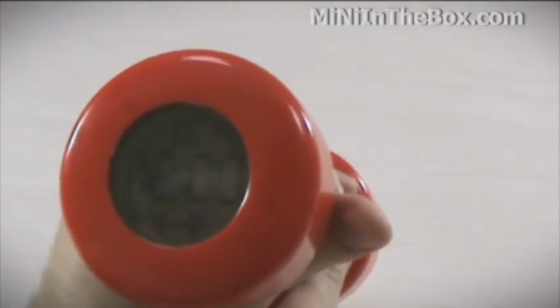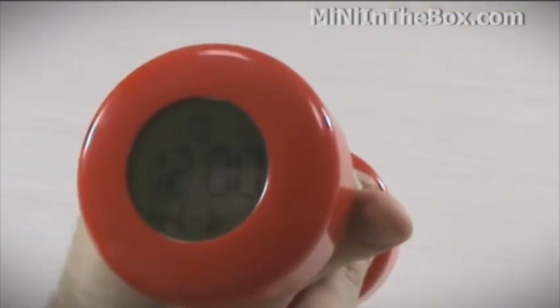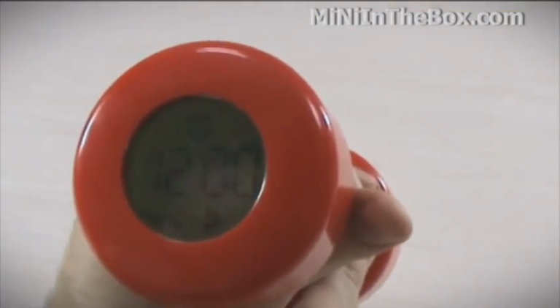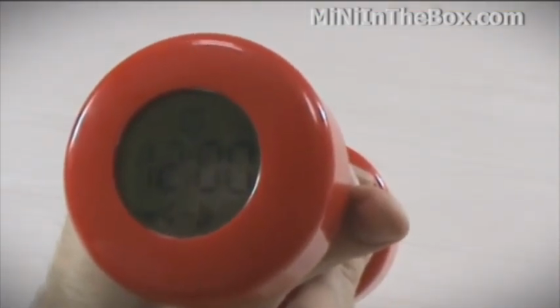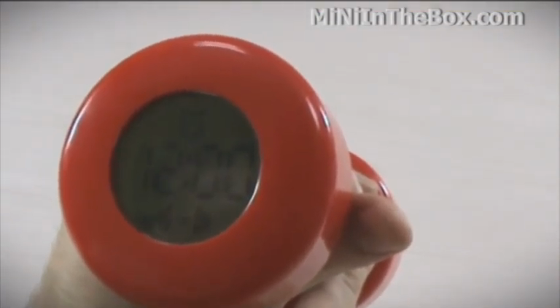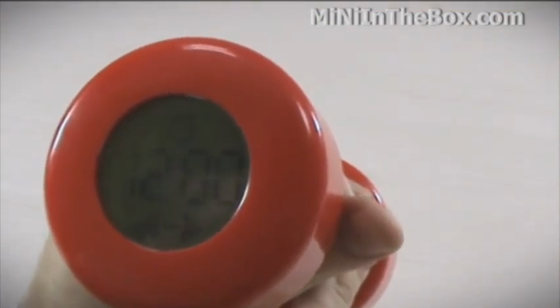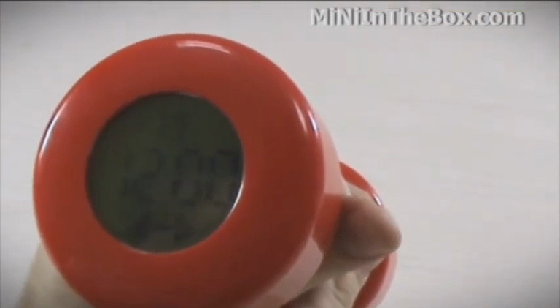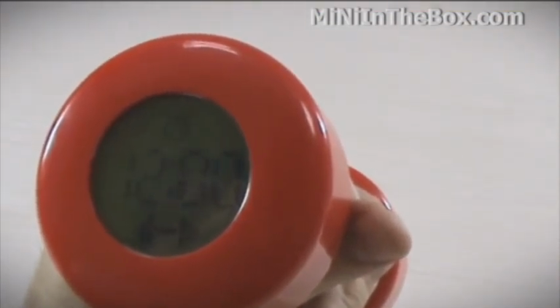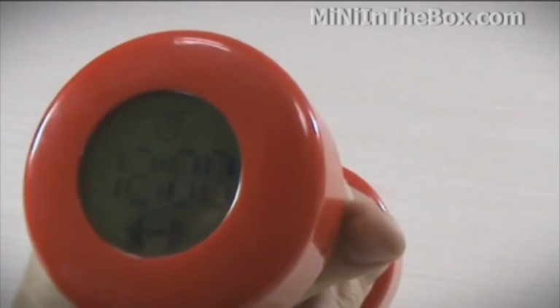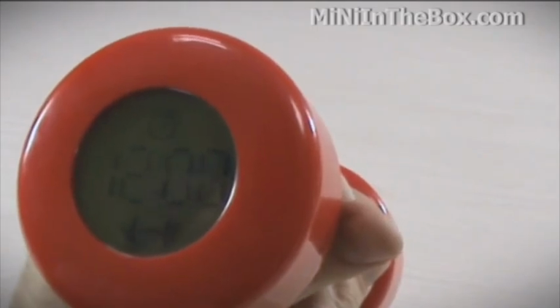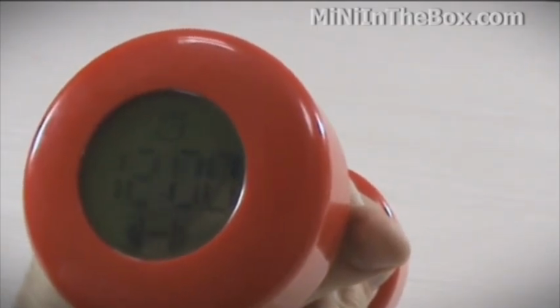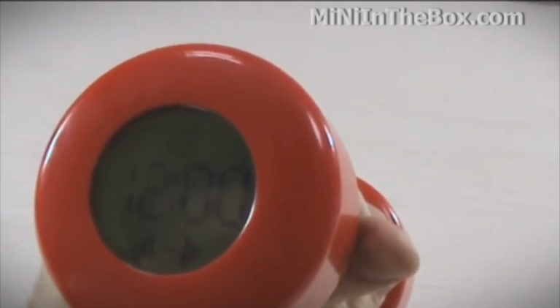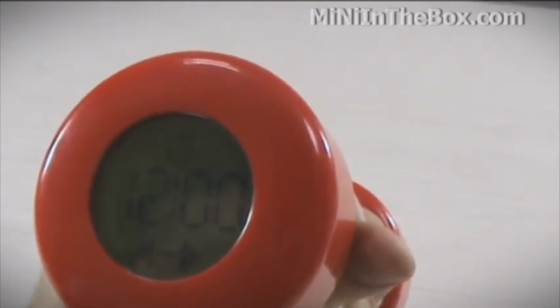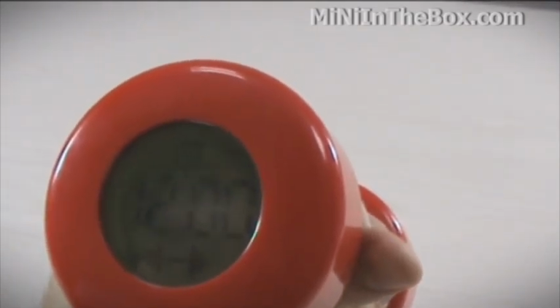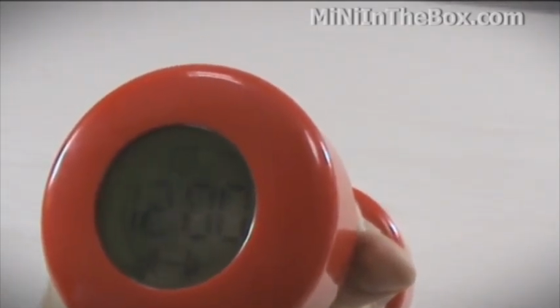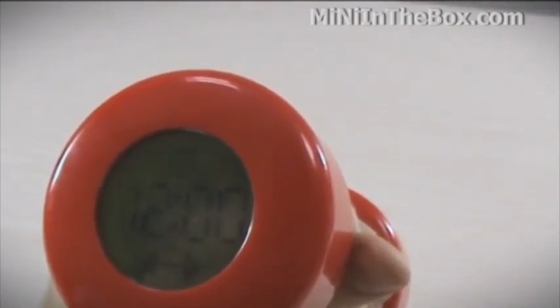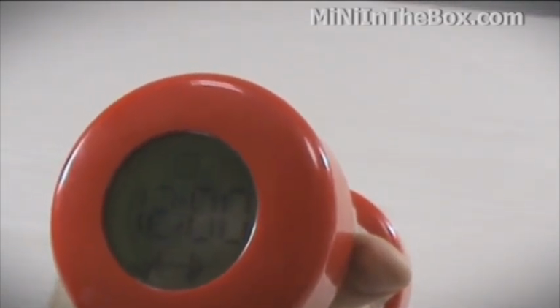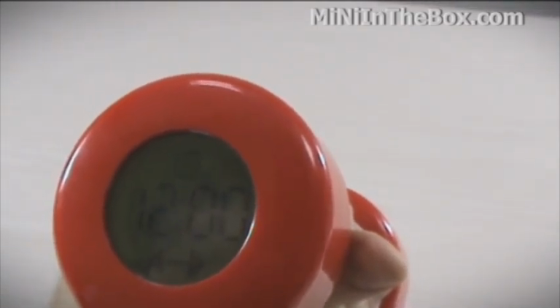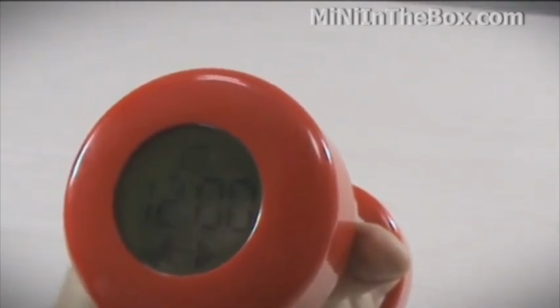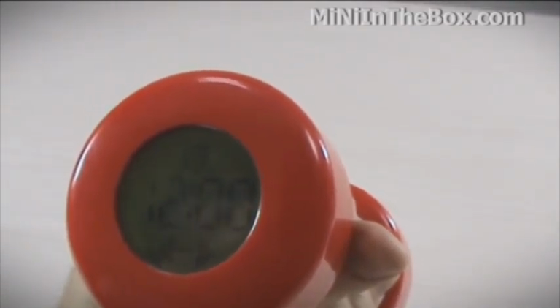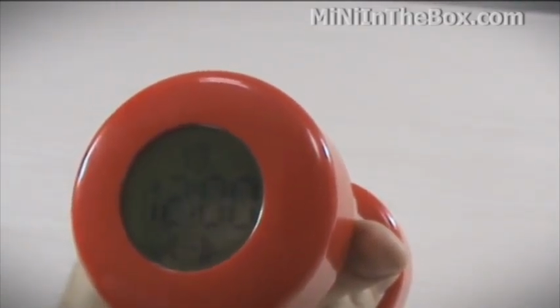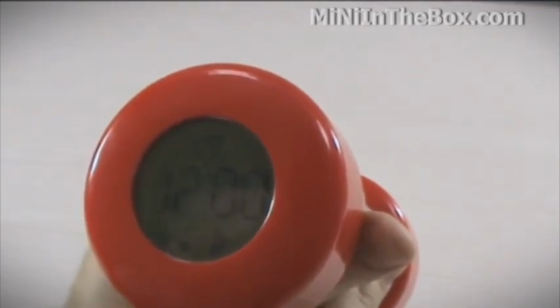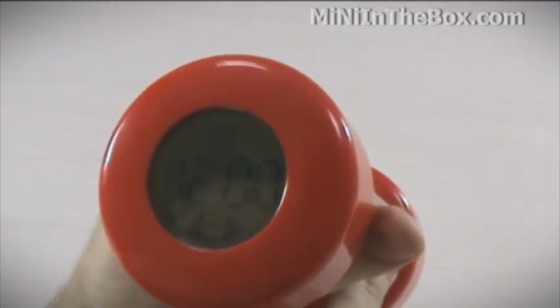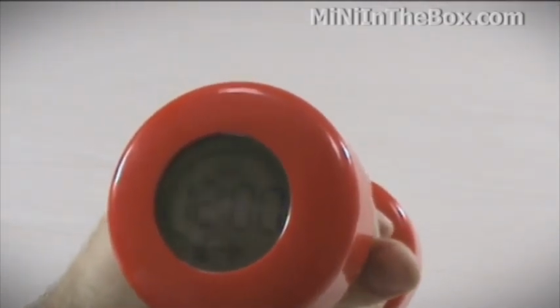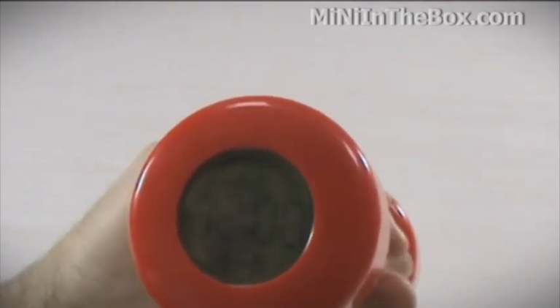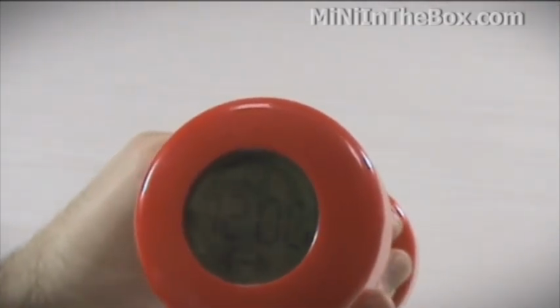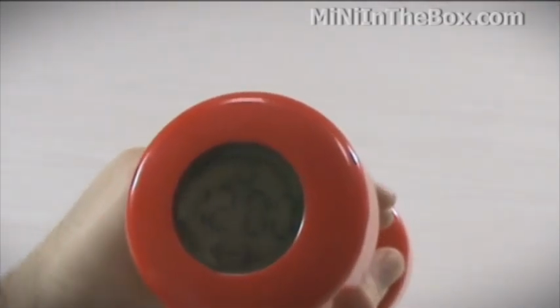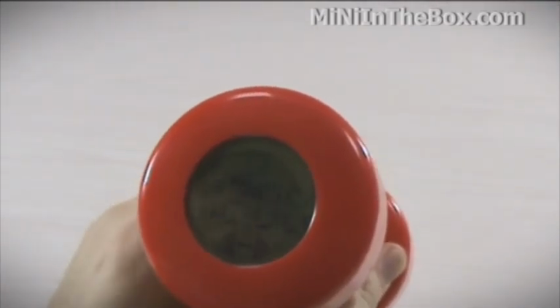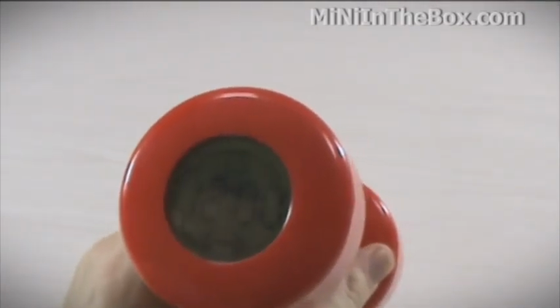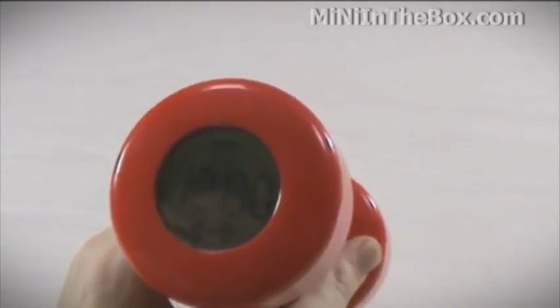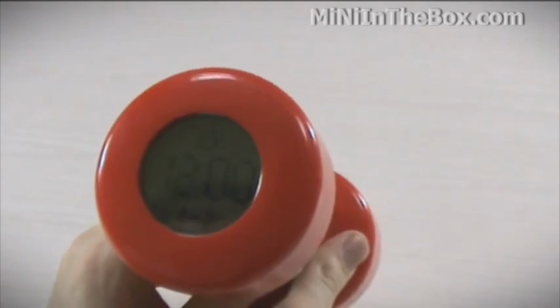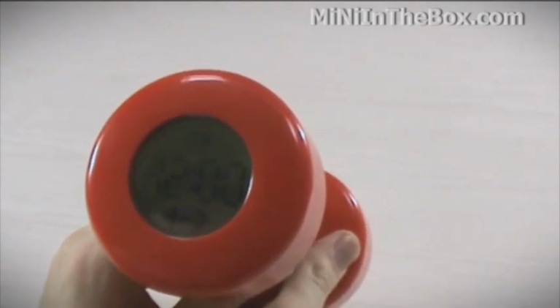We set the alarm for 12 o'clock — this is about to go off. I'm excited. Until then, I'll try to get some sleep.